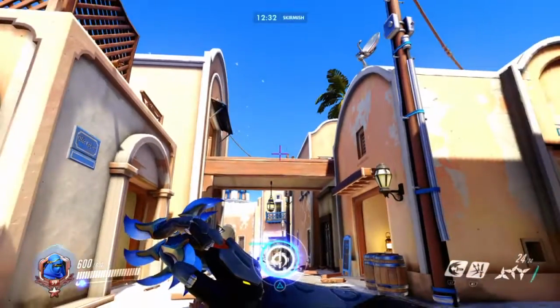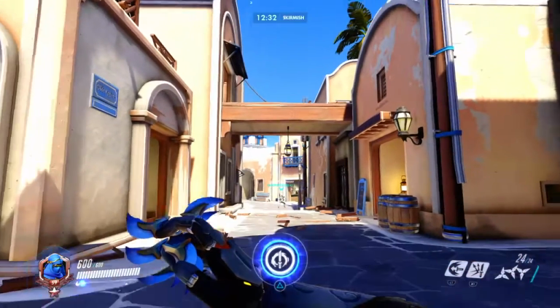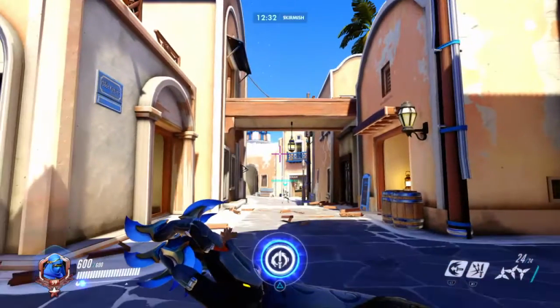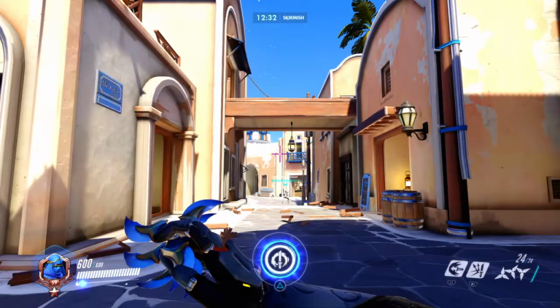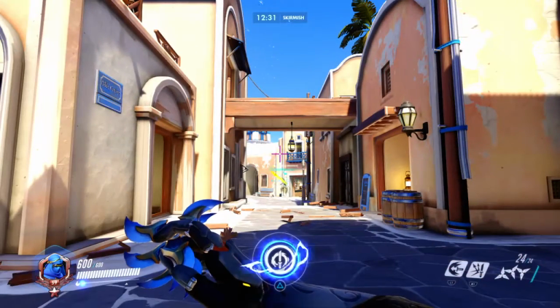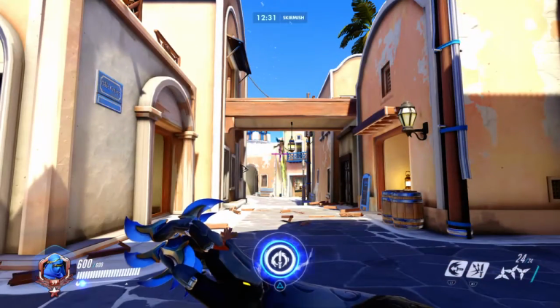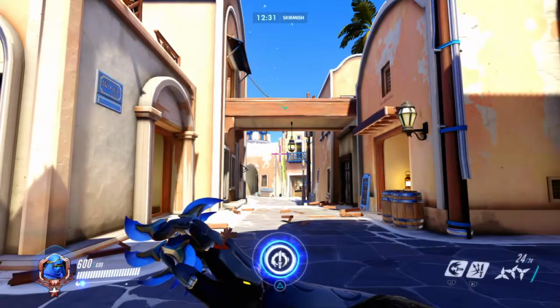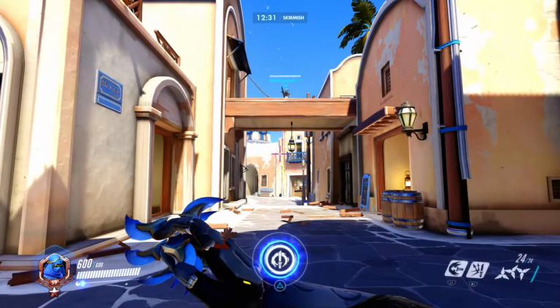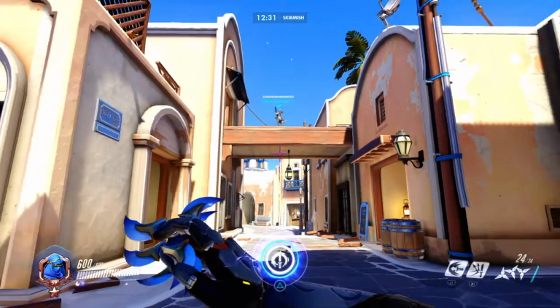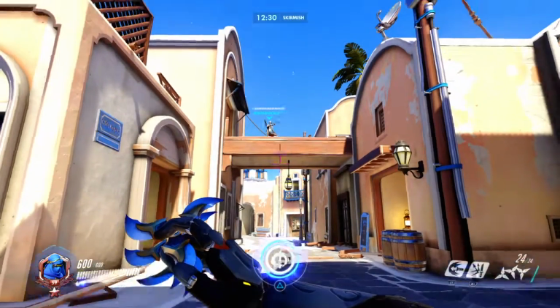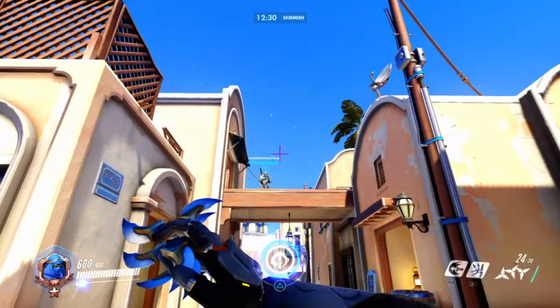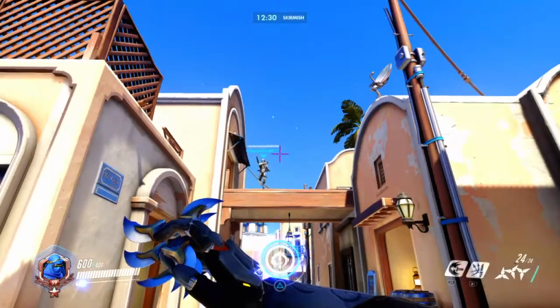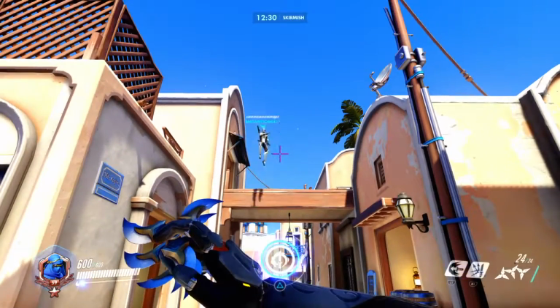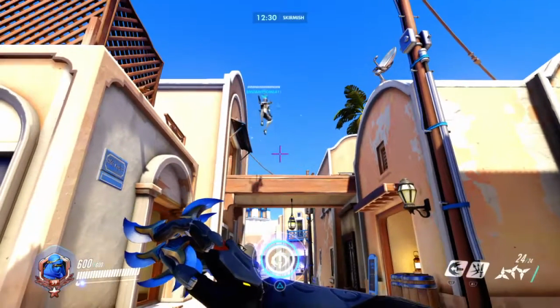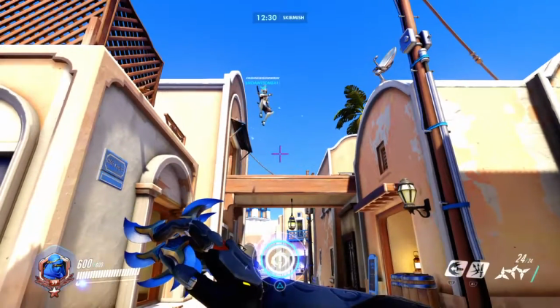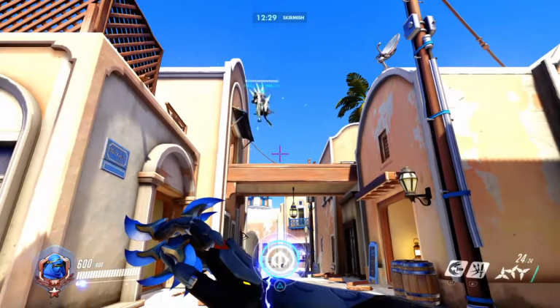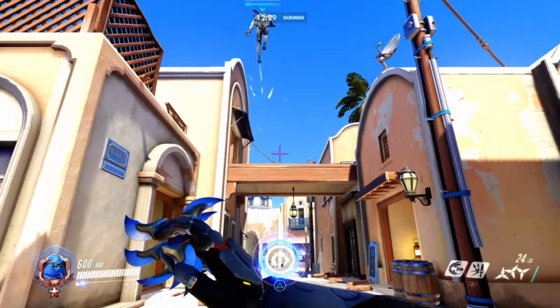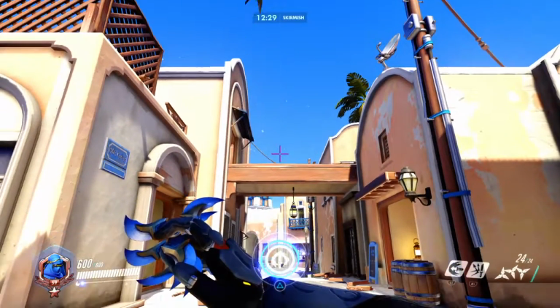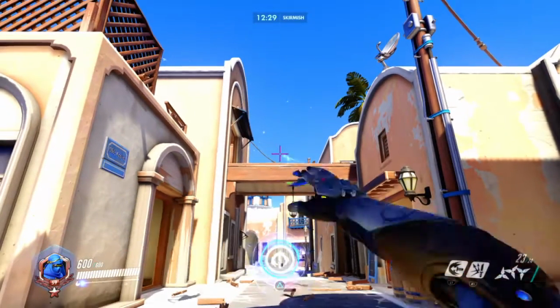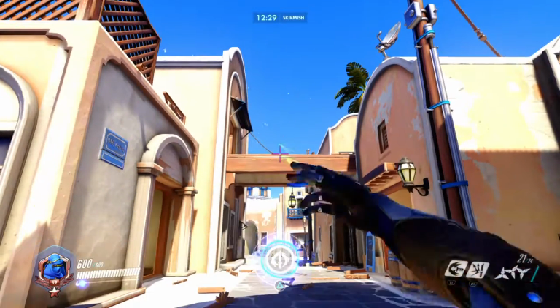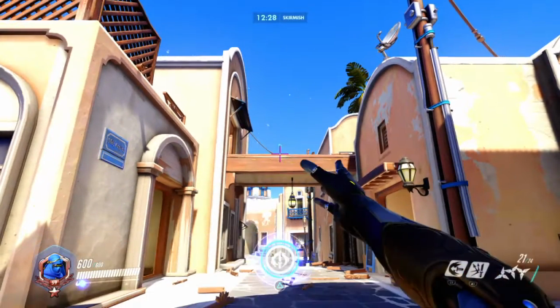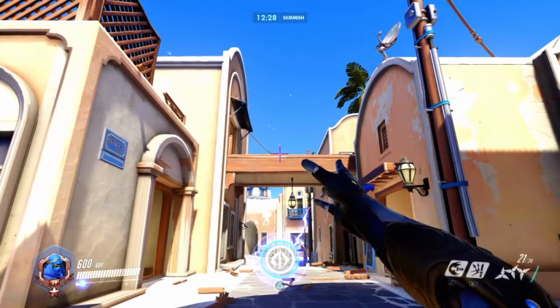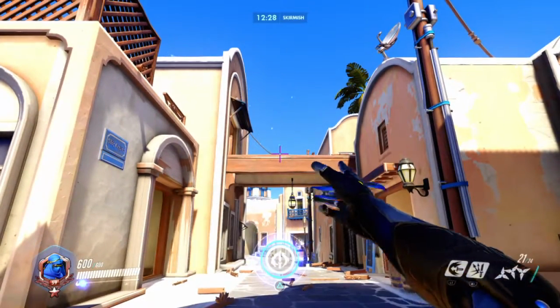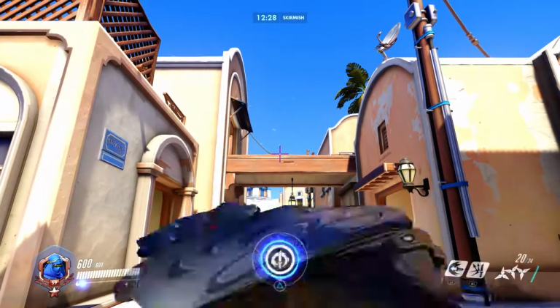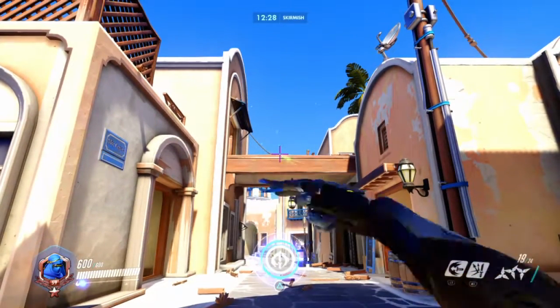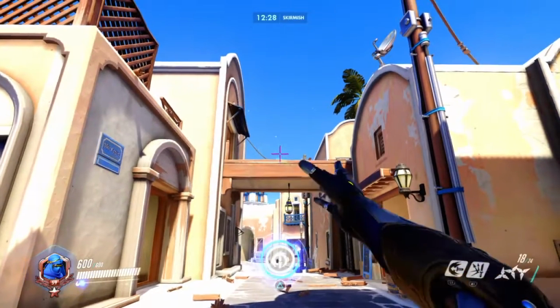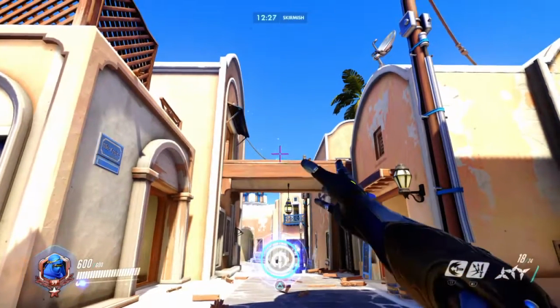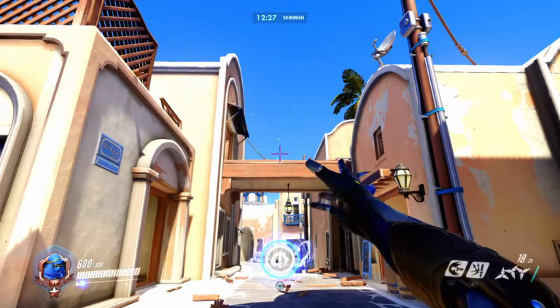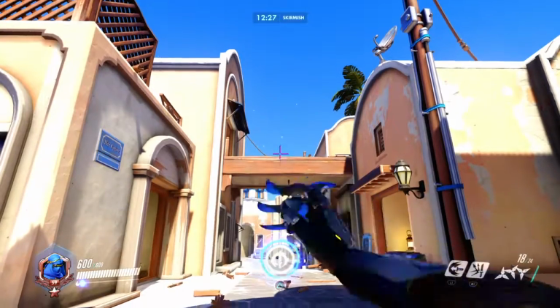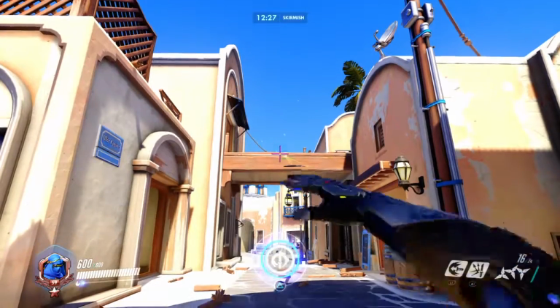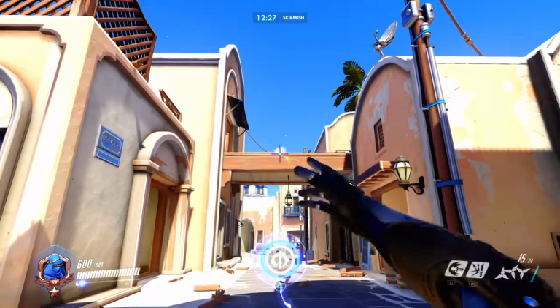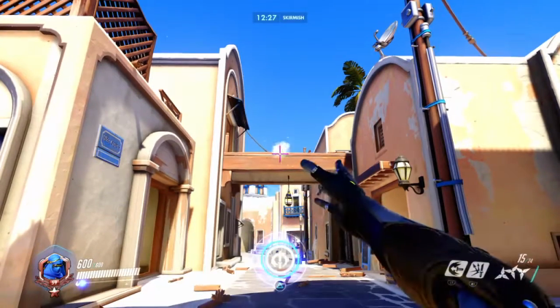Hey guys, Apple here. Today I'm going to be teaching you how to do the Genji DUN THING ledge.